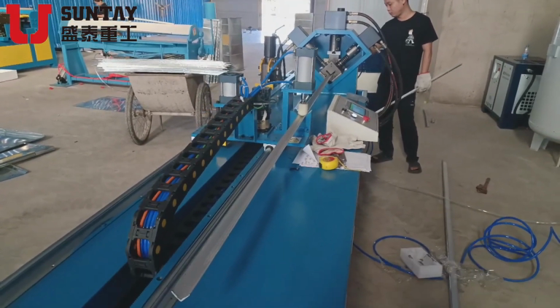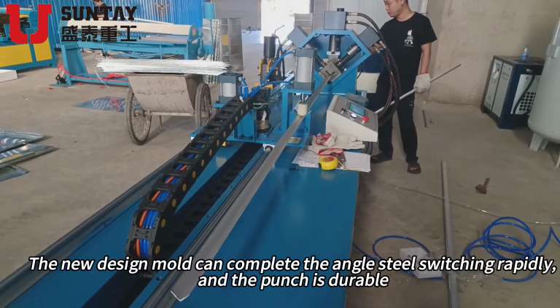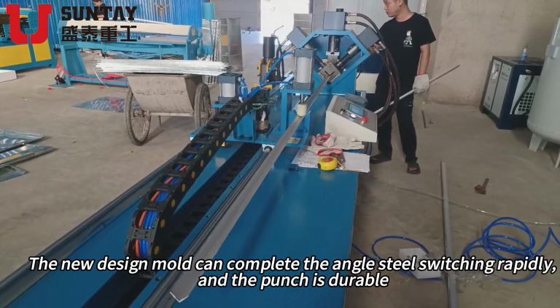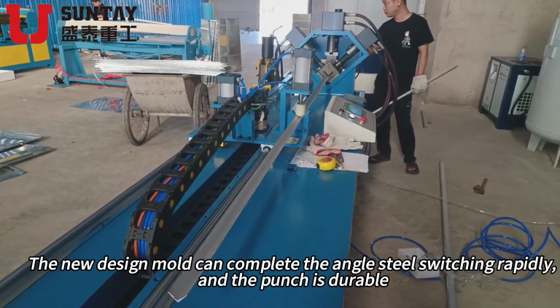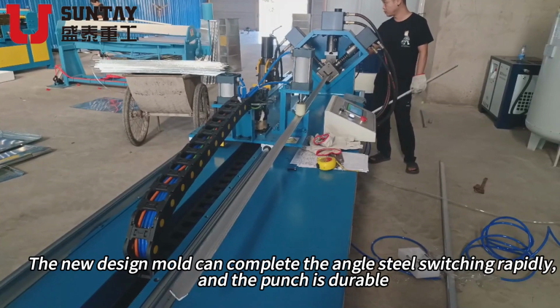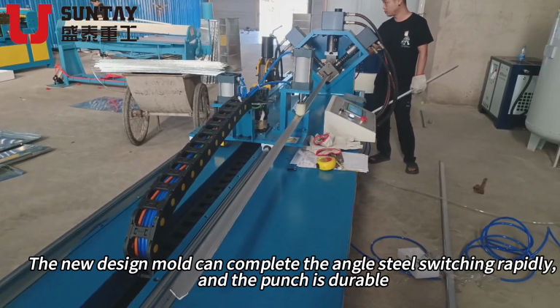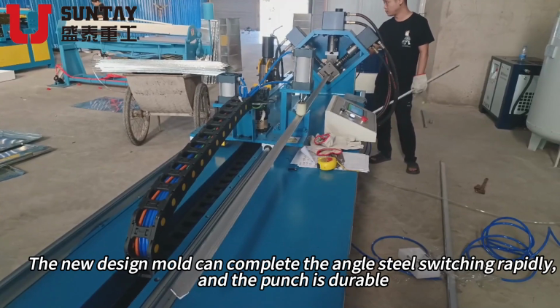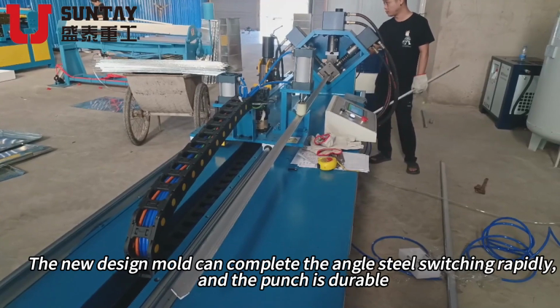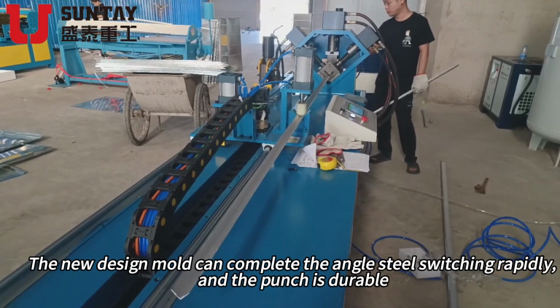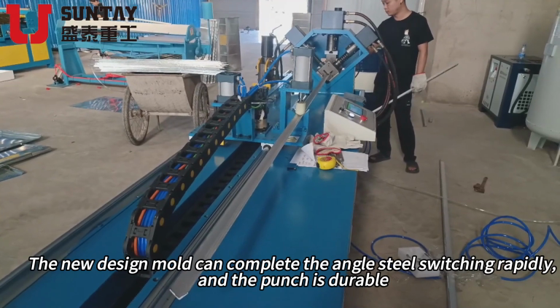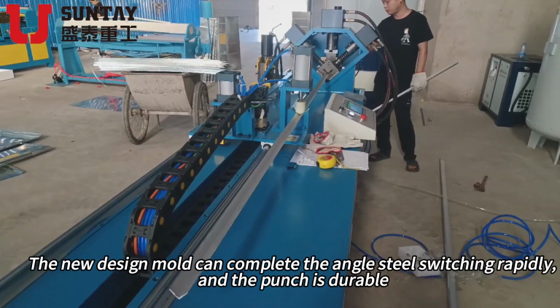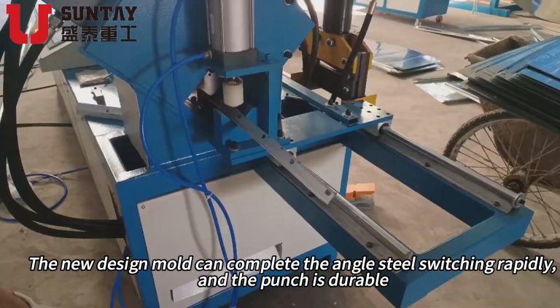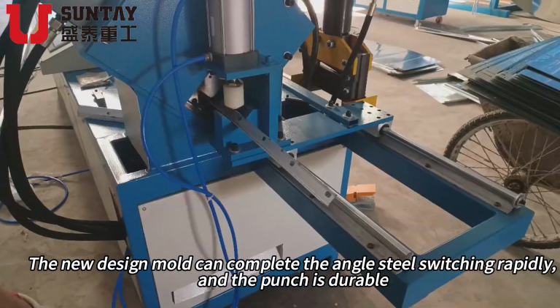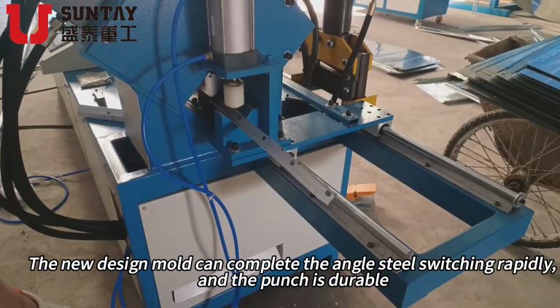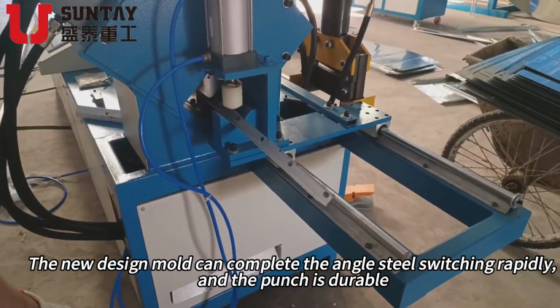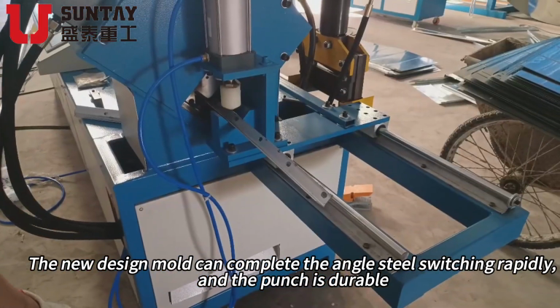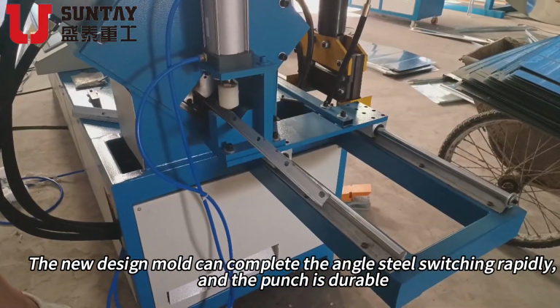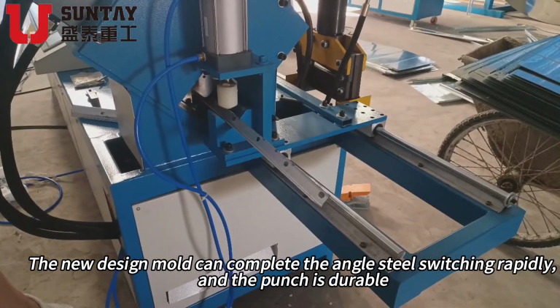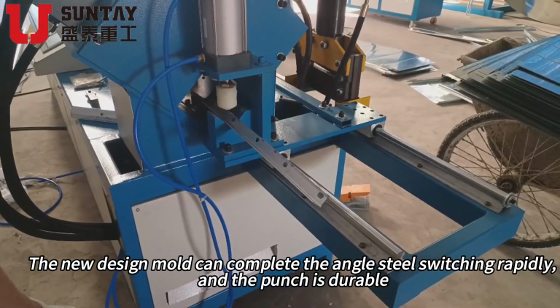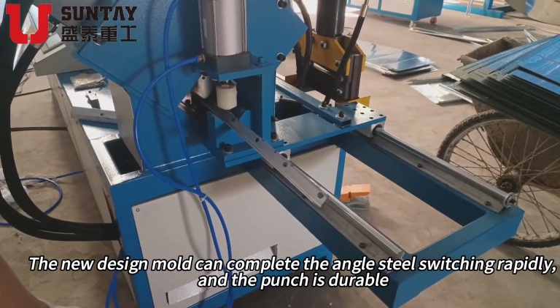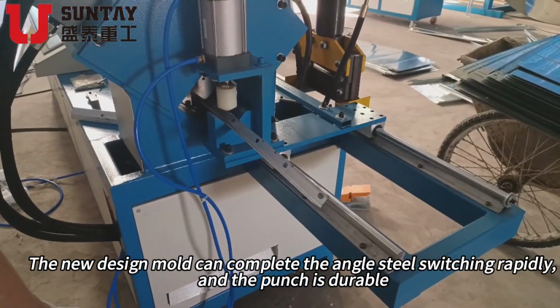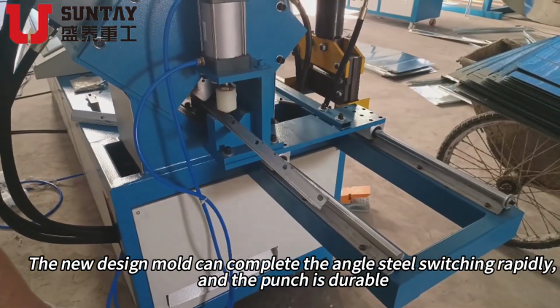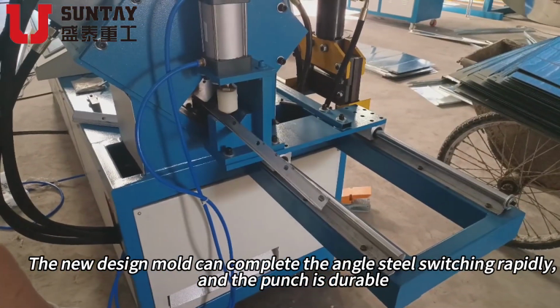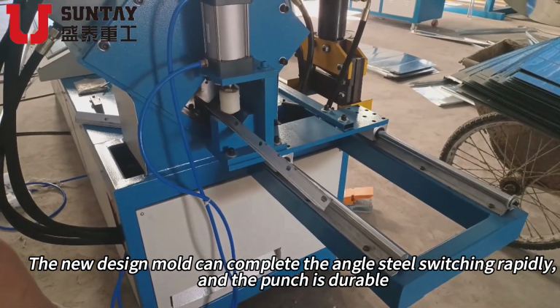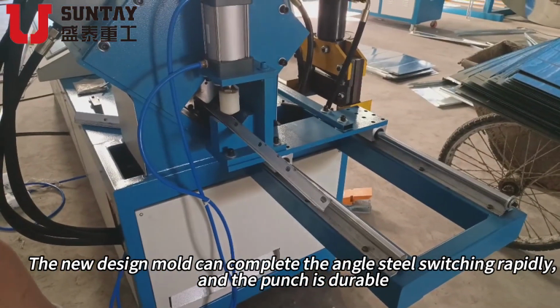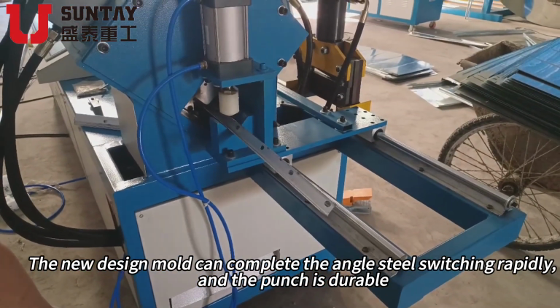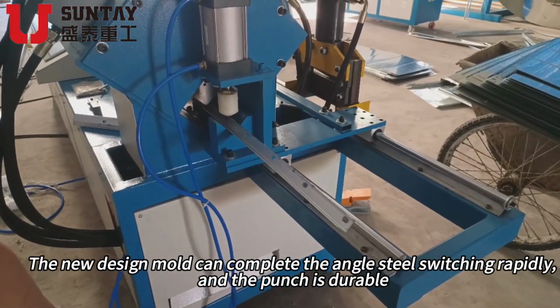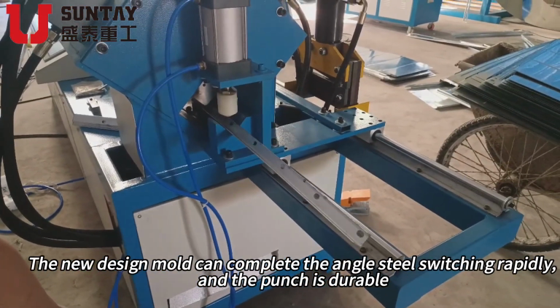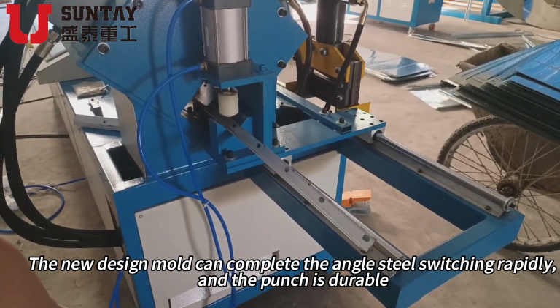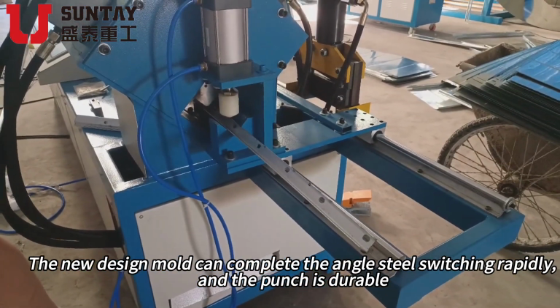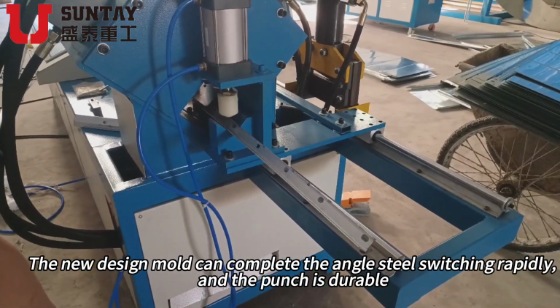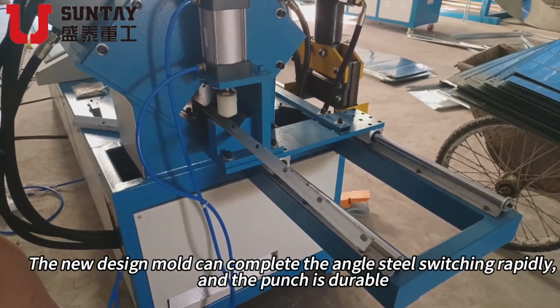The new design mold can complete the angle steel switching rapidly and the punch is durable.